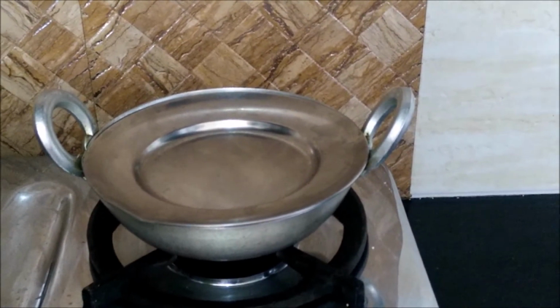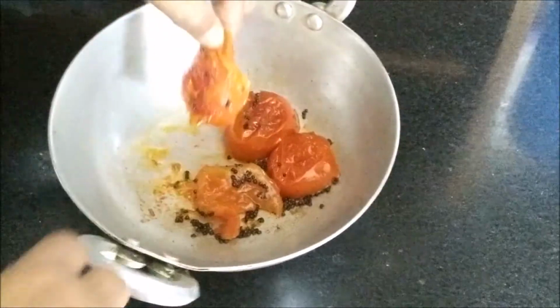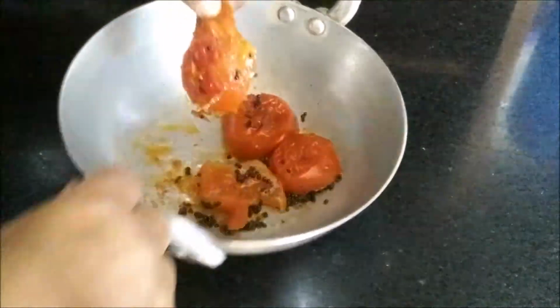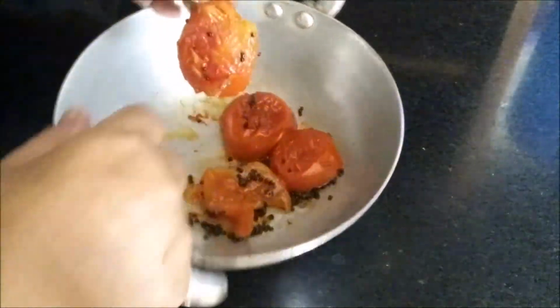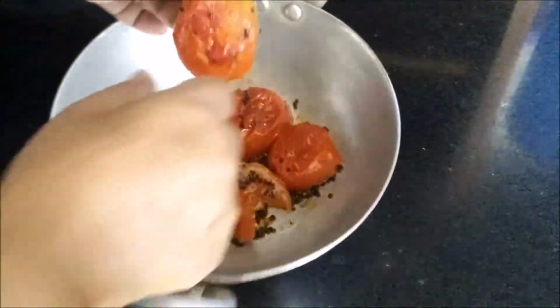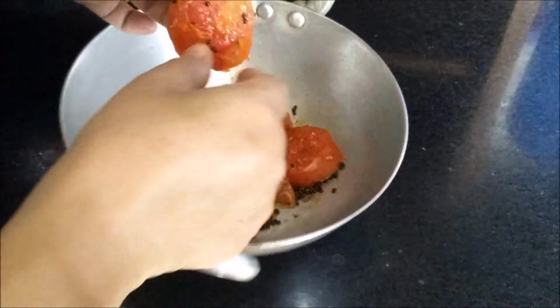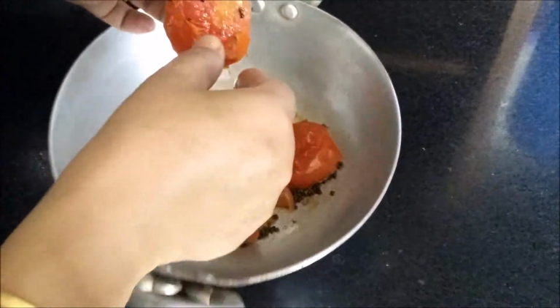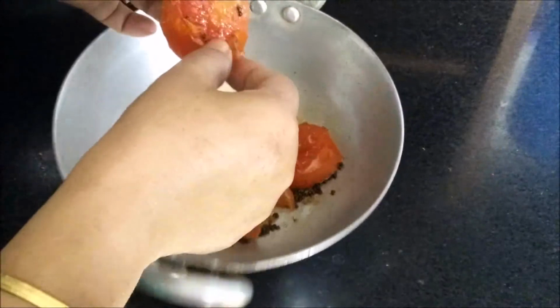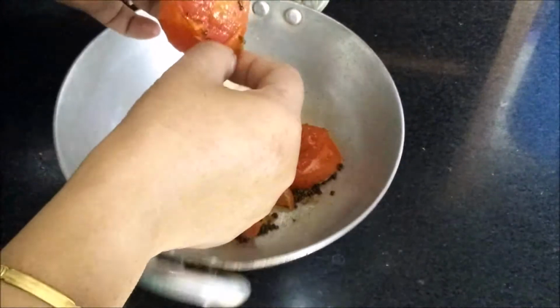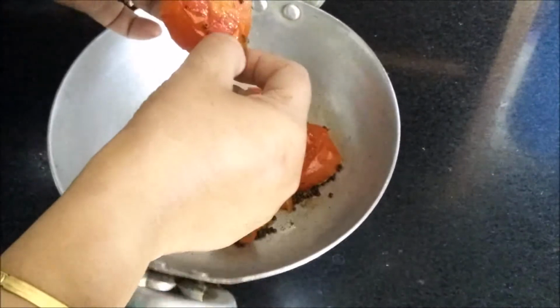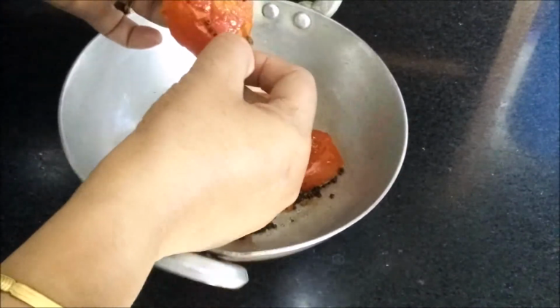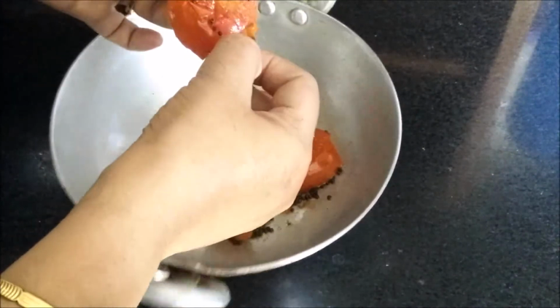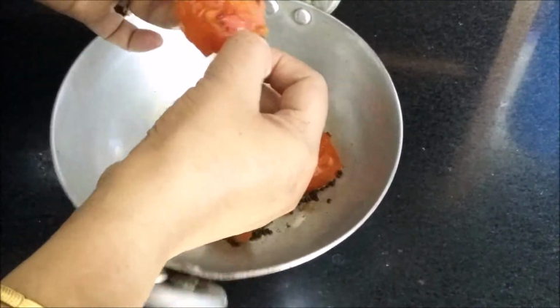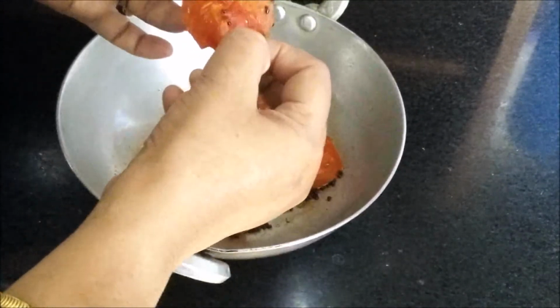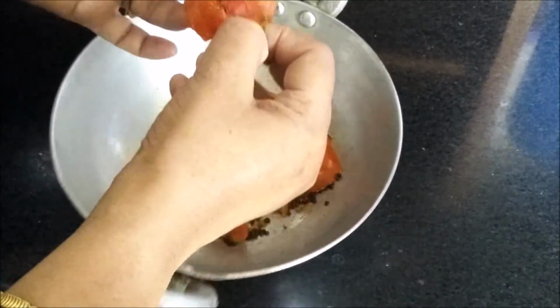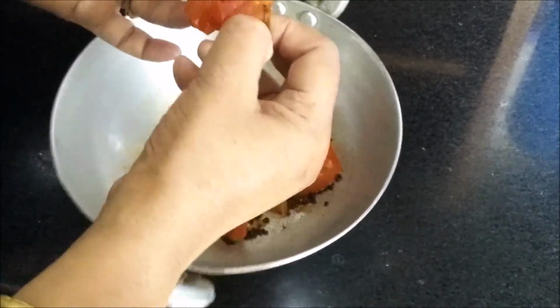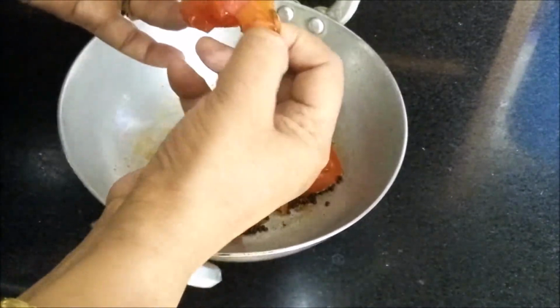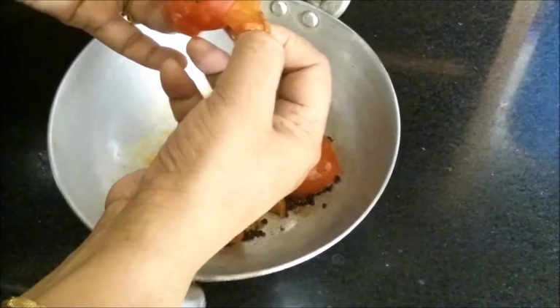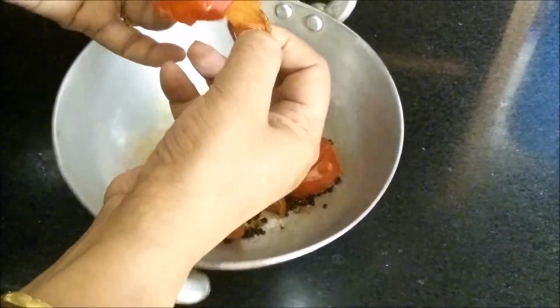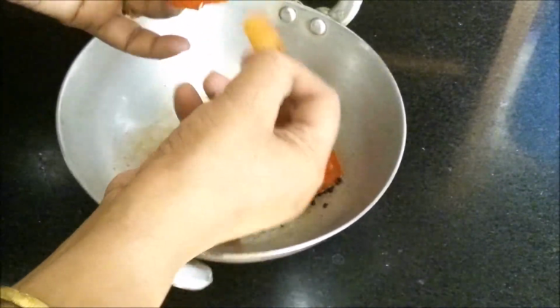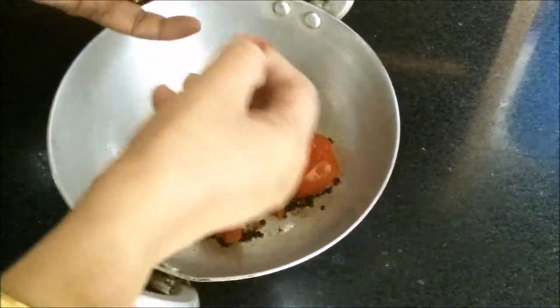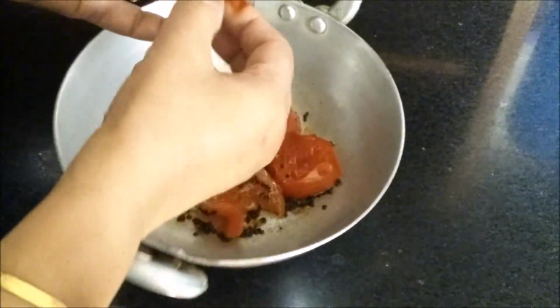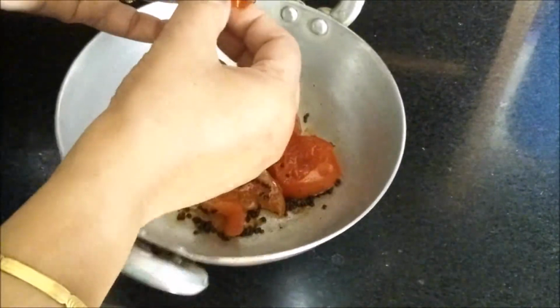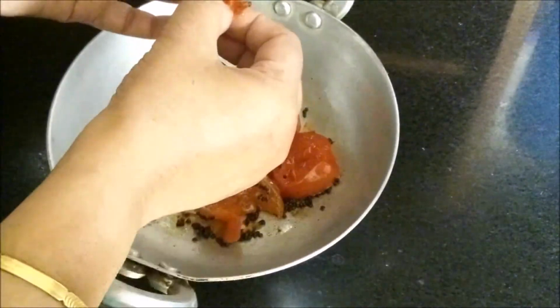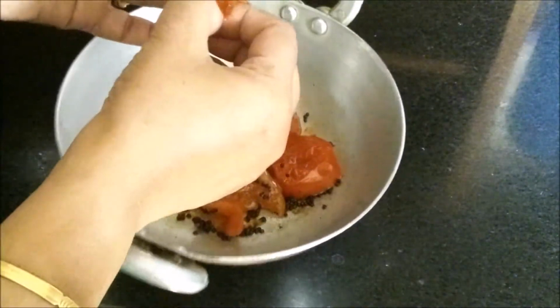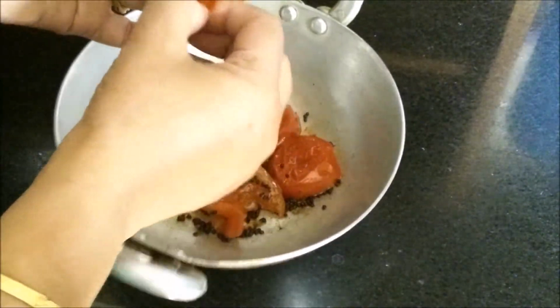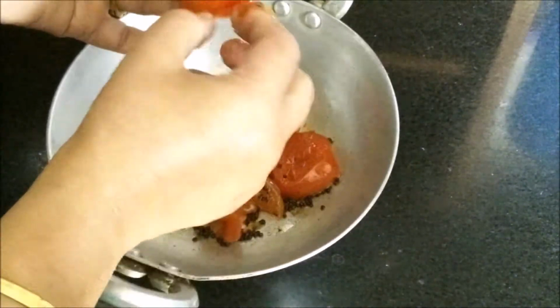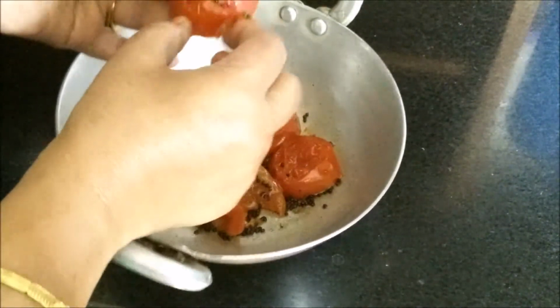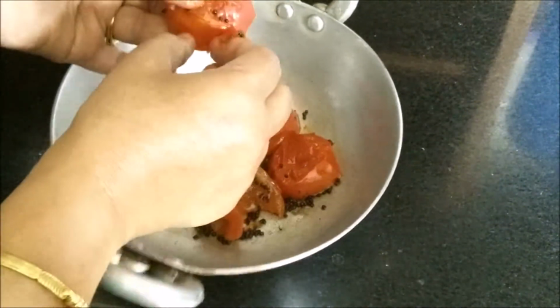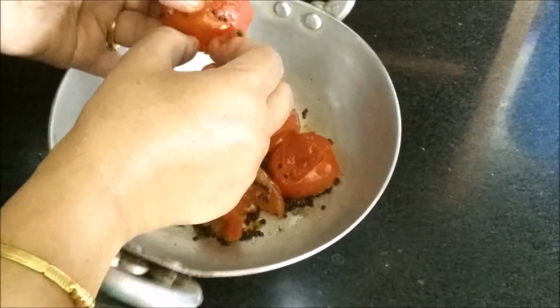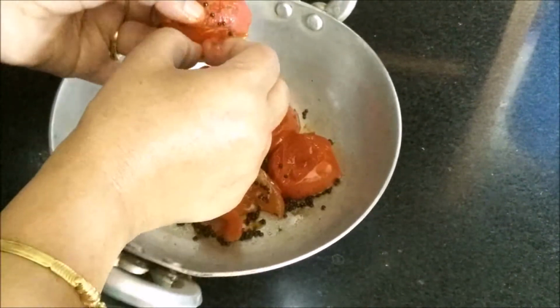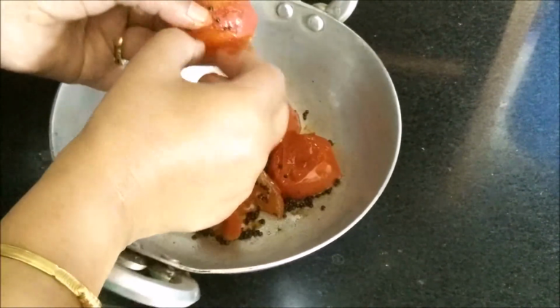After cooling, you can easily remove the skin of the tomatoes.